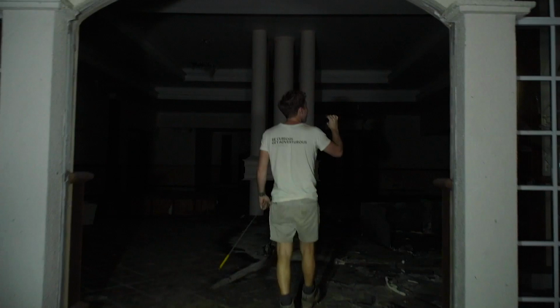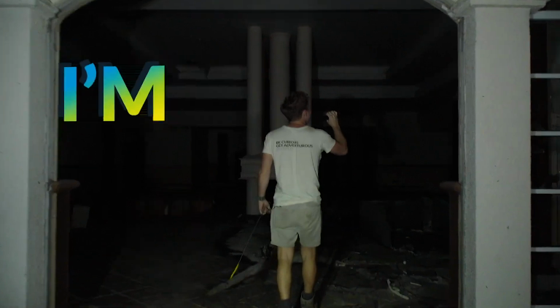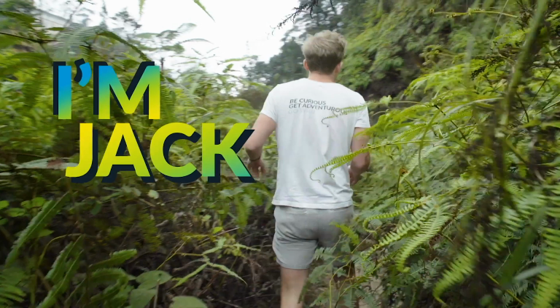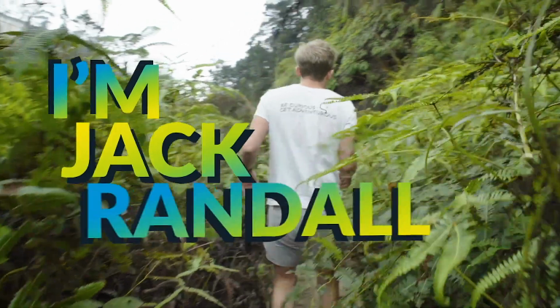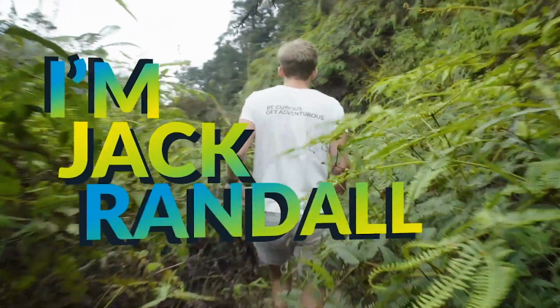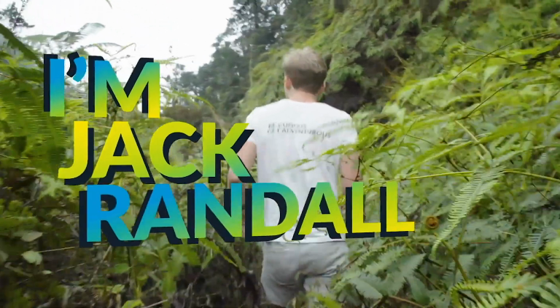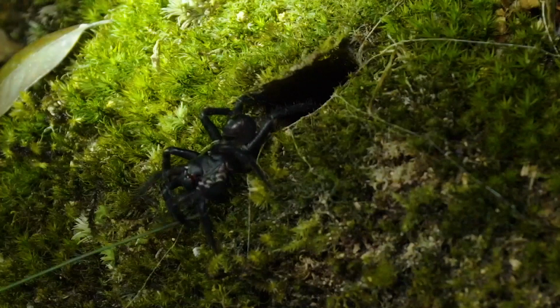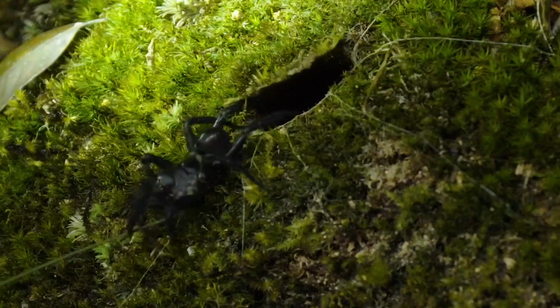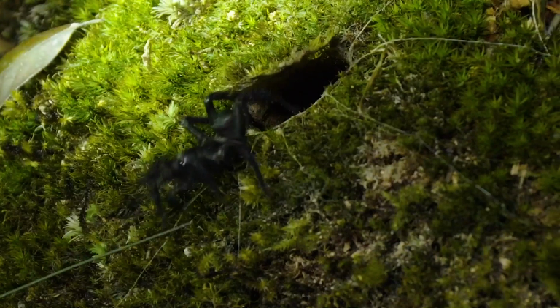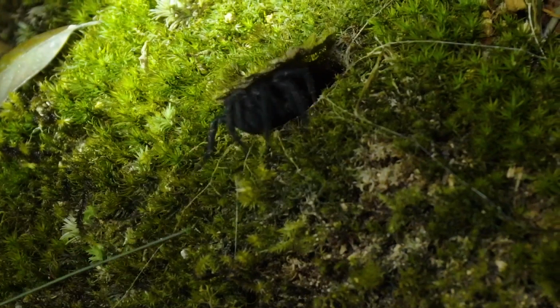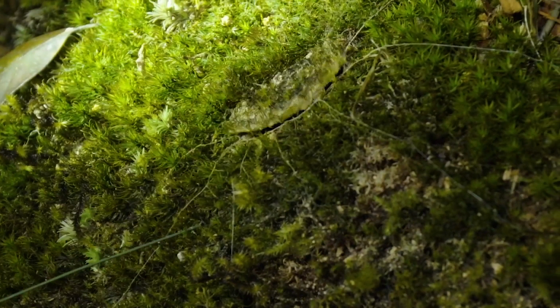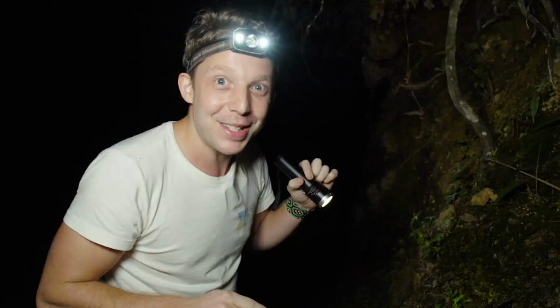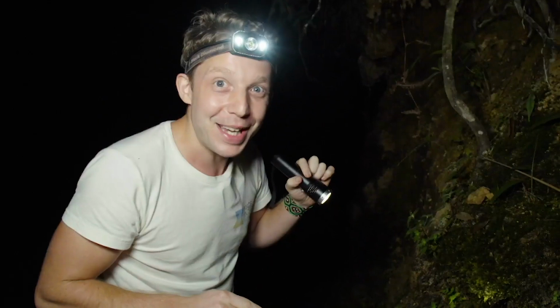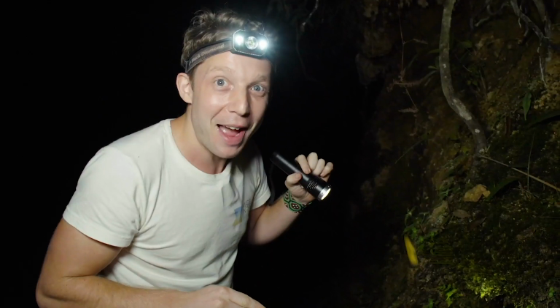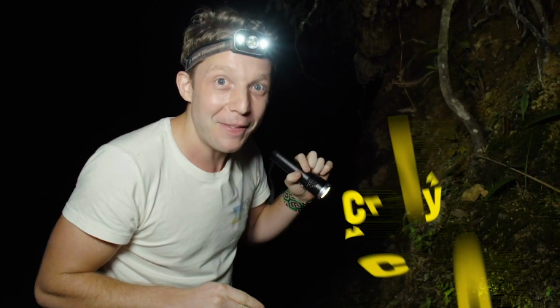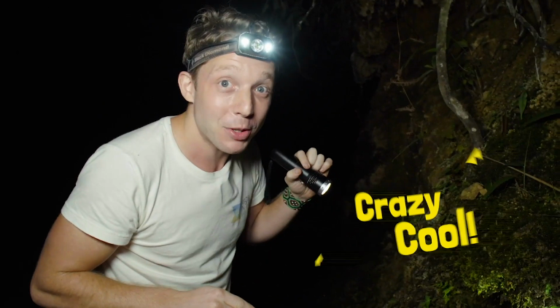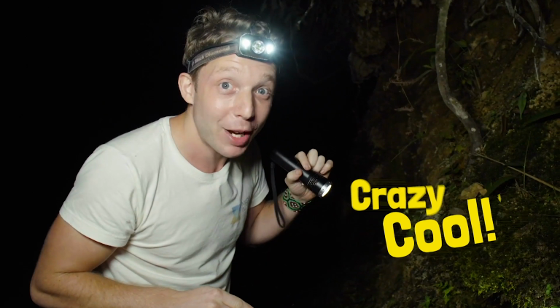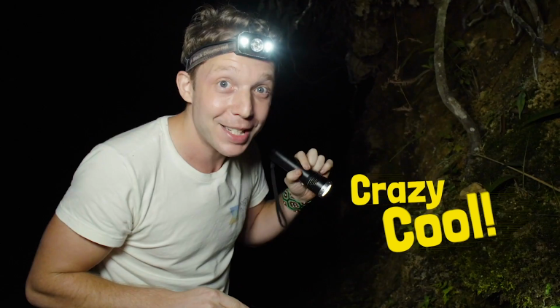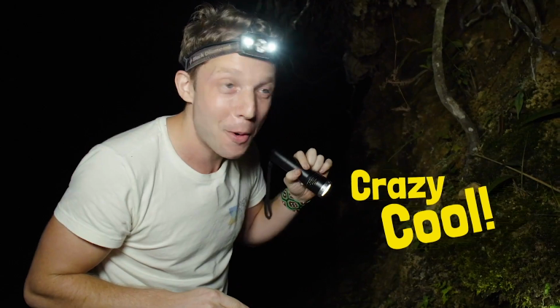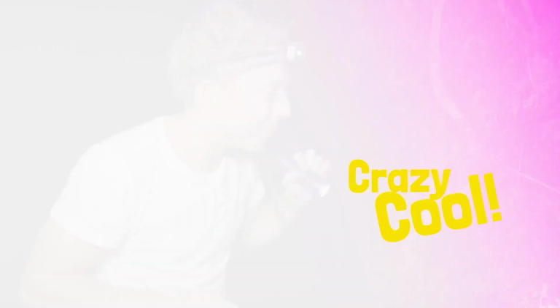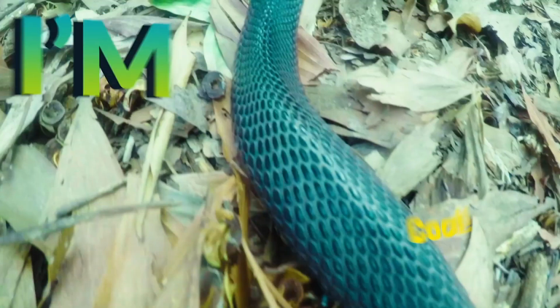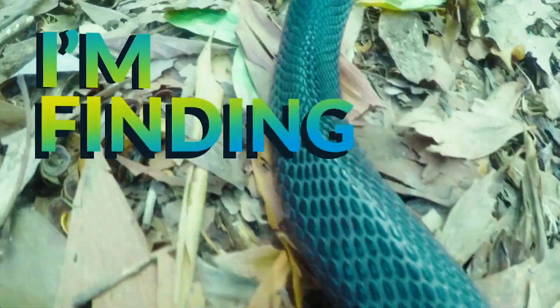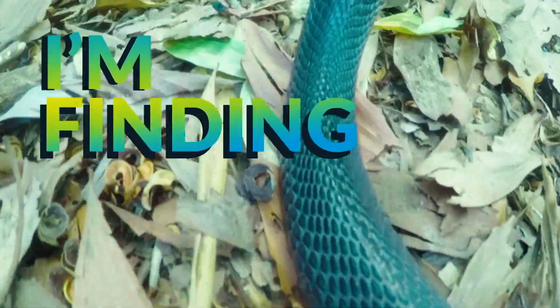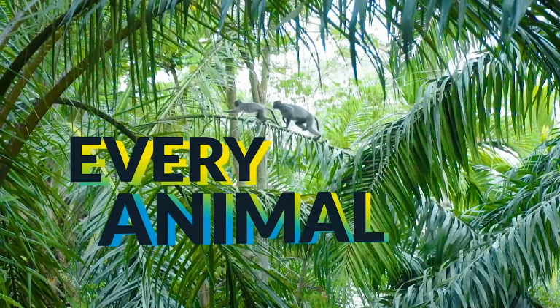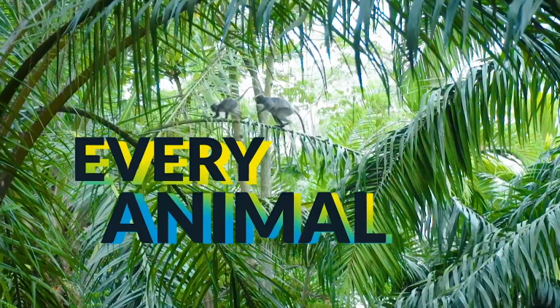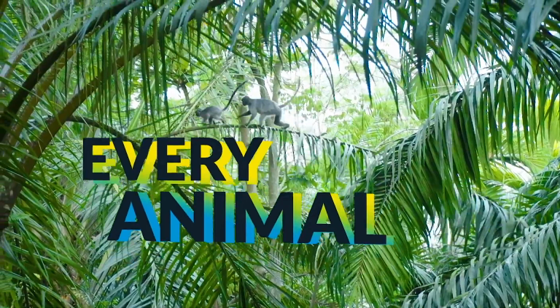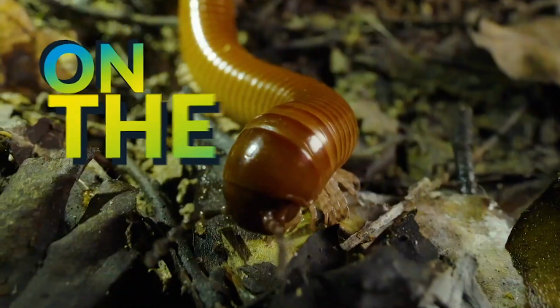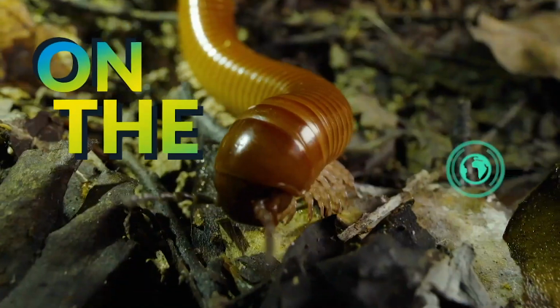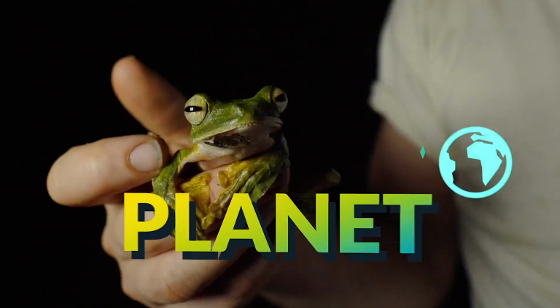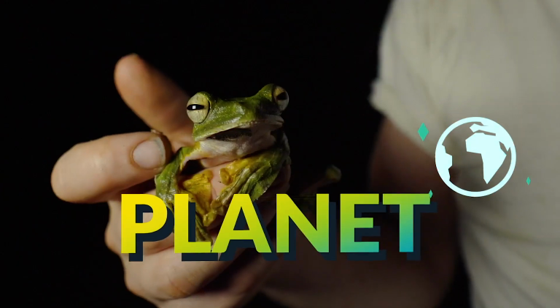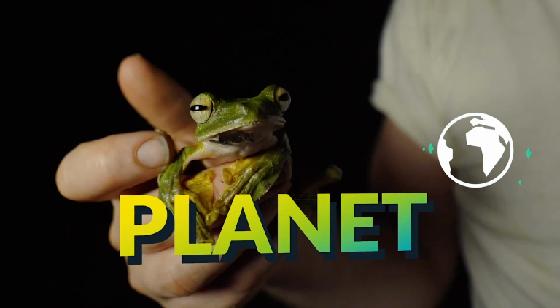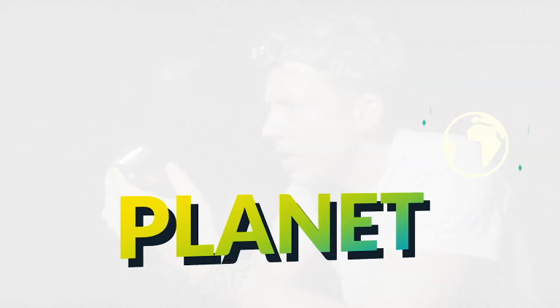I'm Jack Randall. See that? That was crazy cool. I'm finding every animal on the planet.